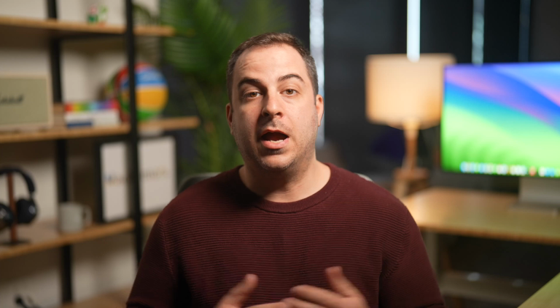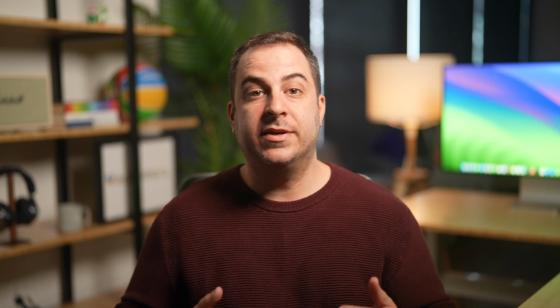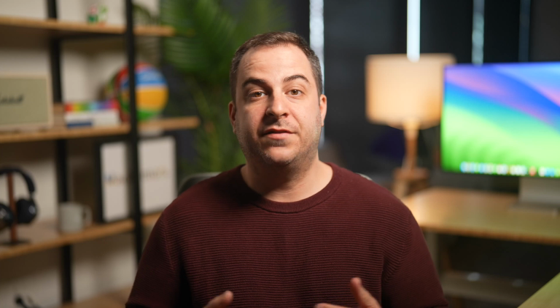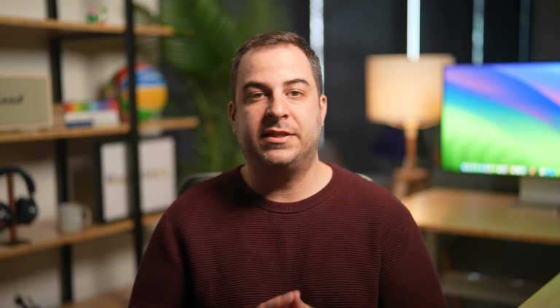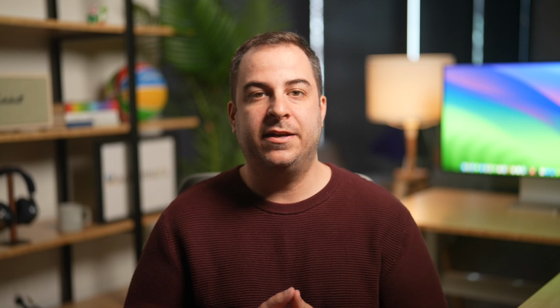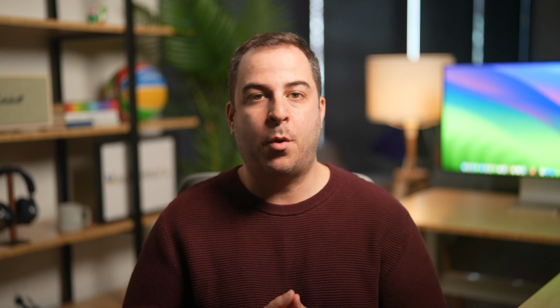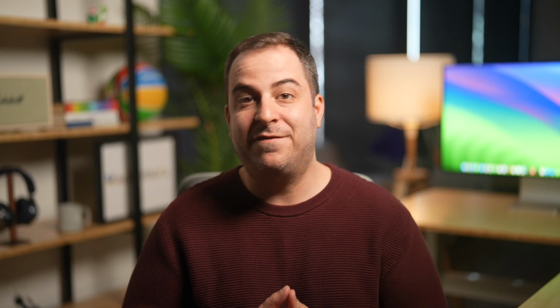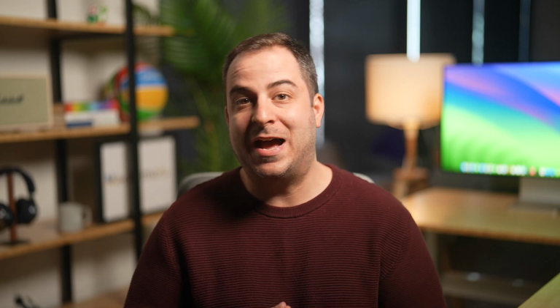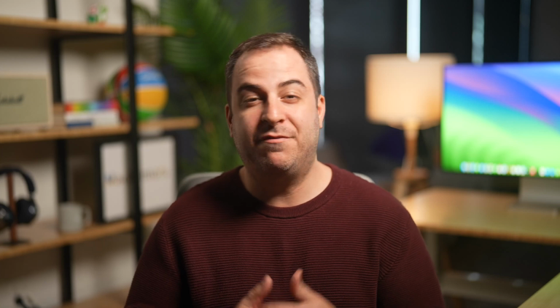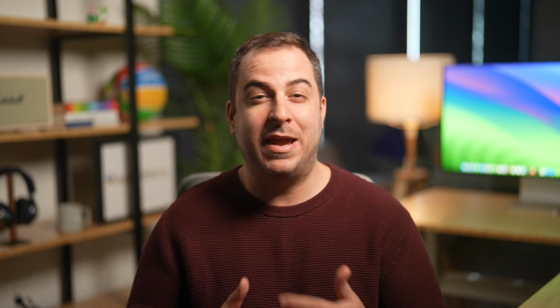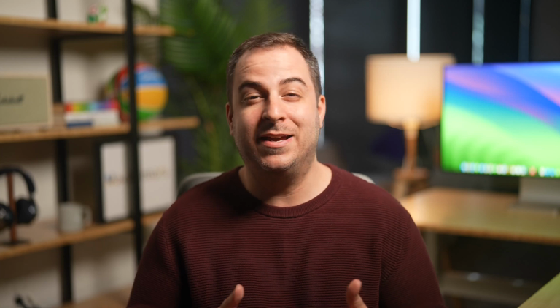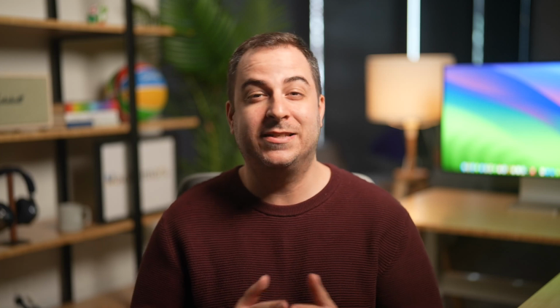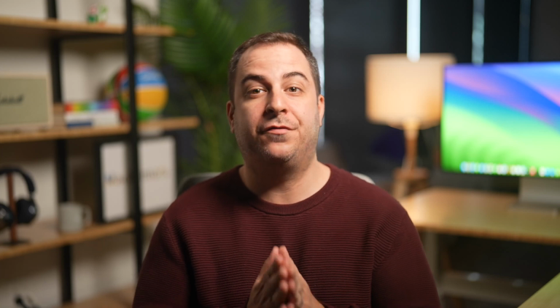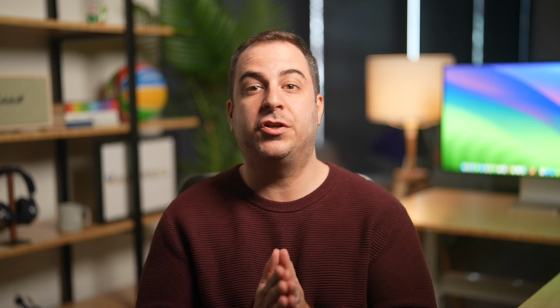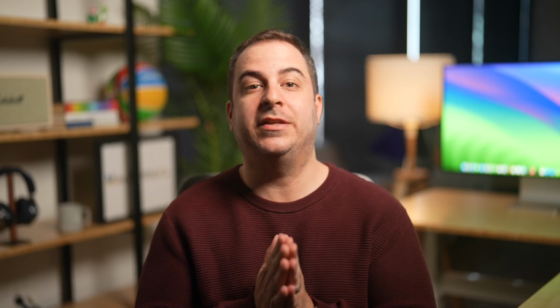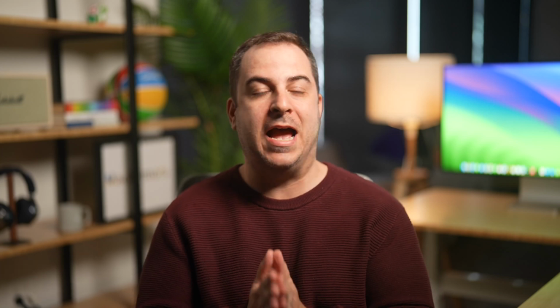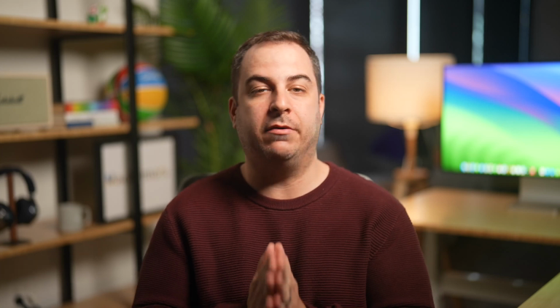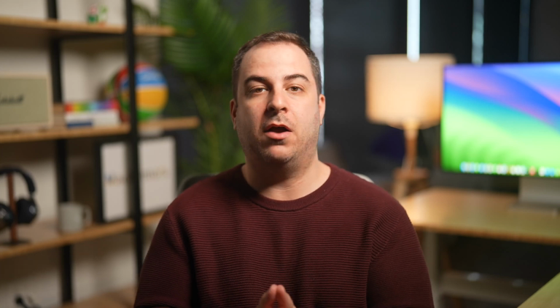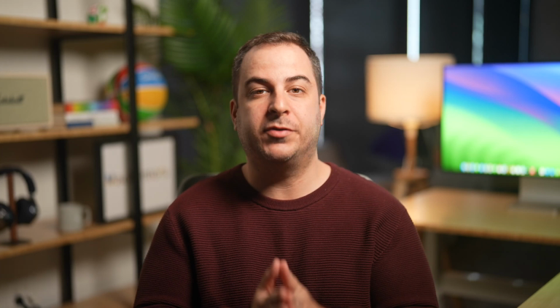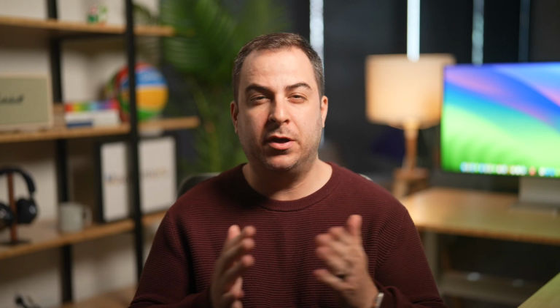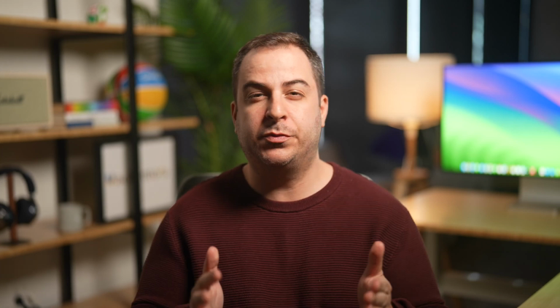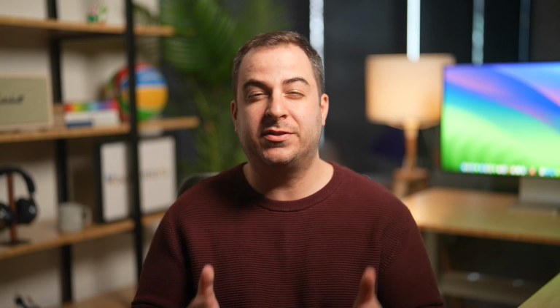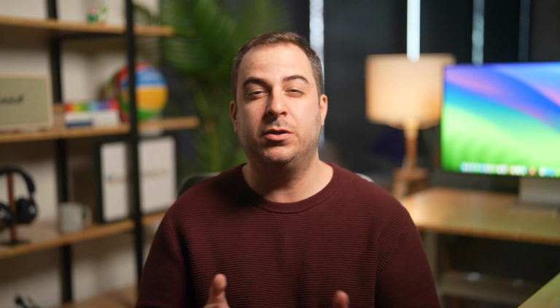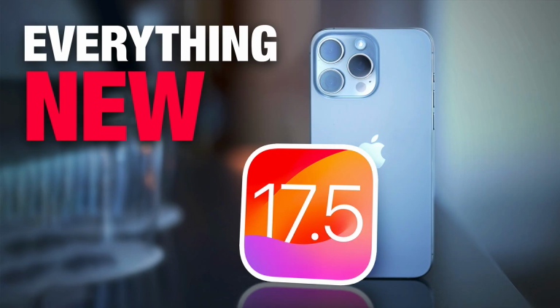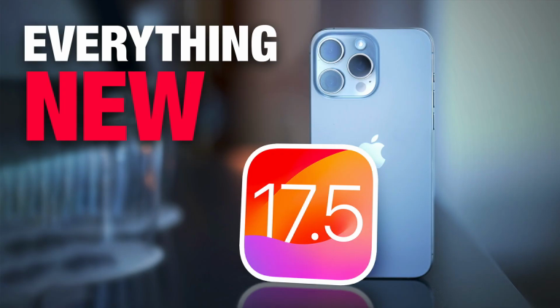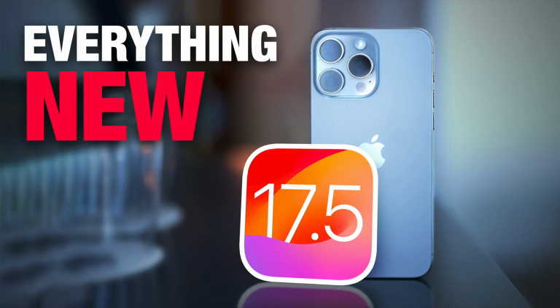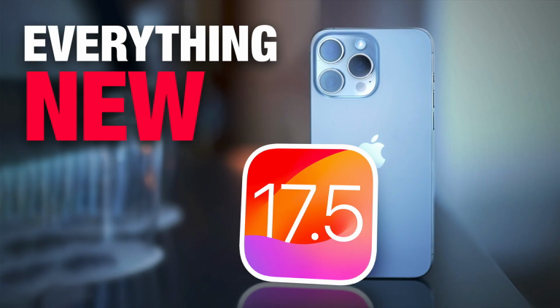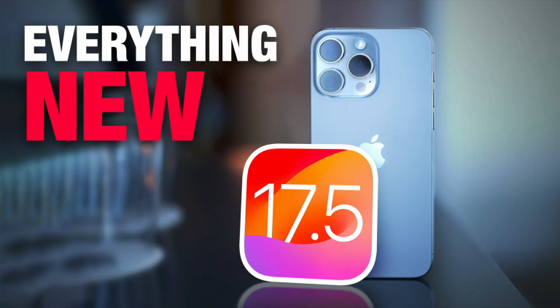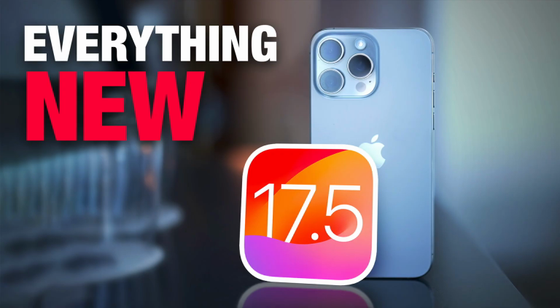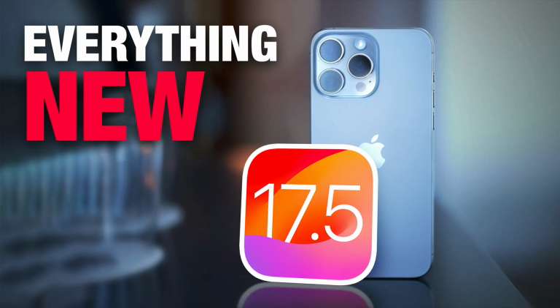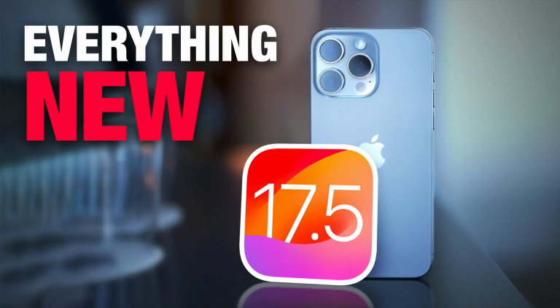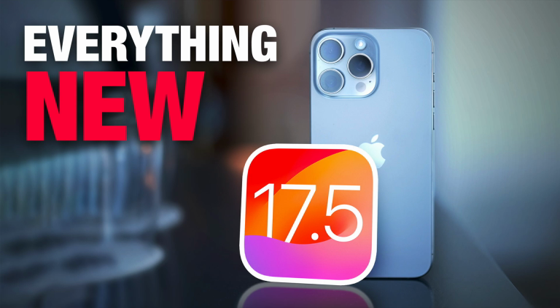iOS 17.5 beta is officially out now, so here's what's new in the latest update from Apple.